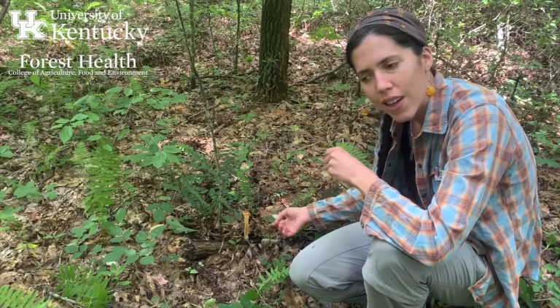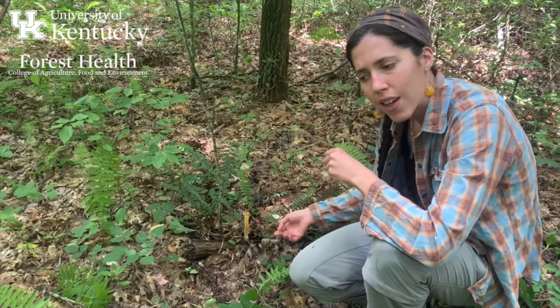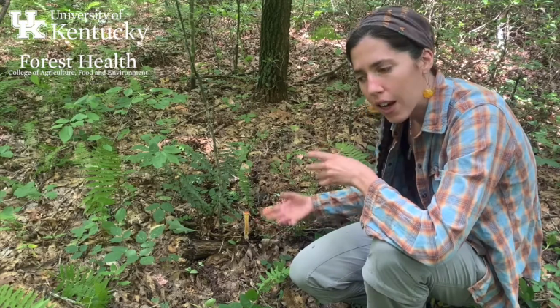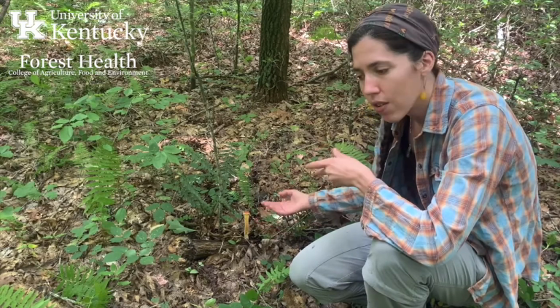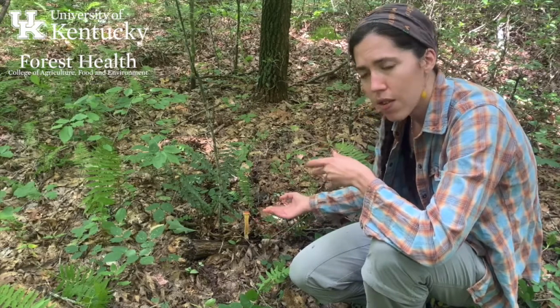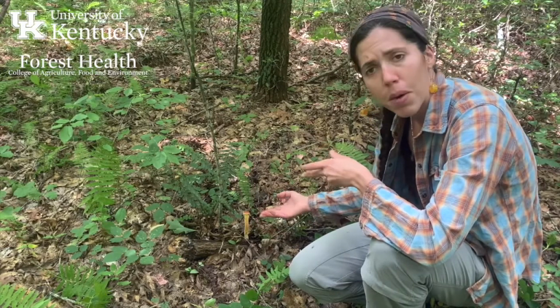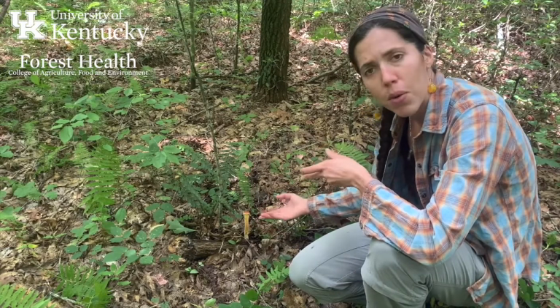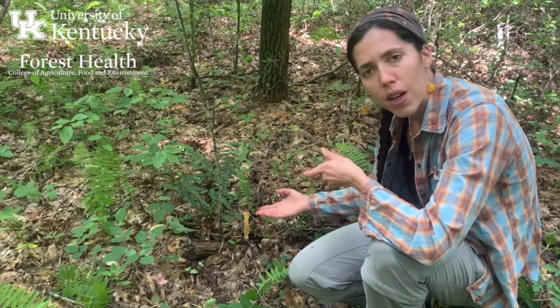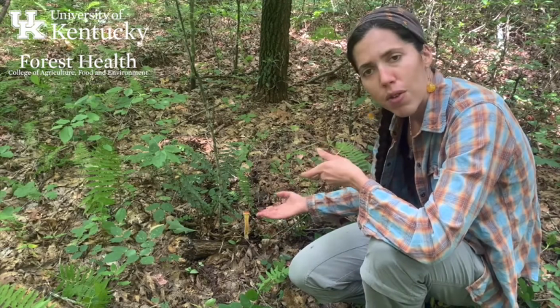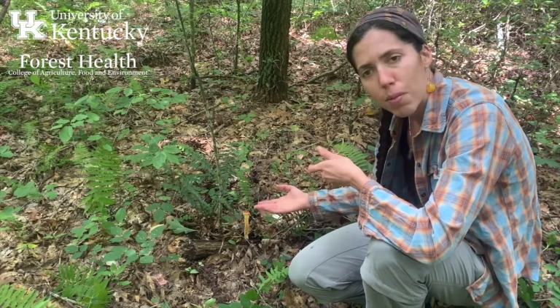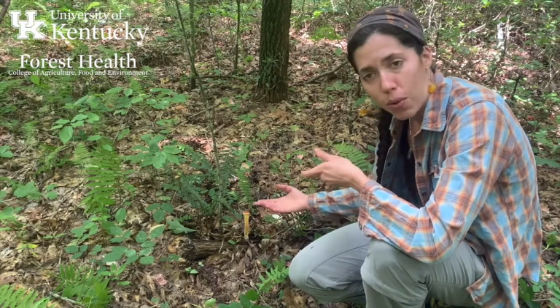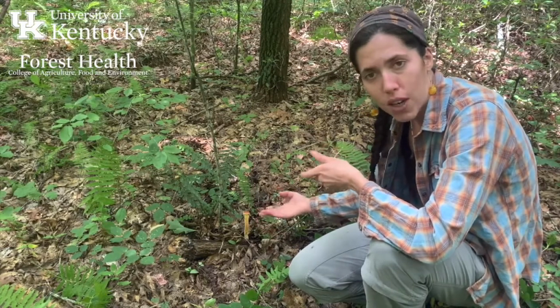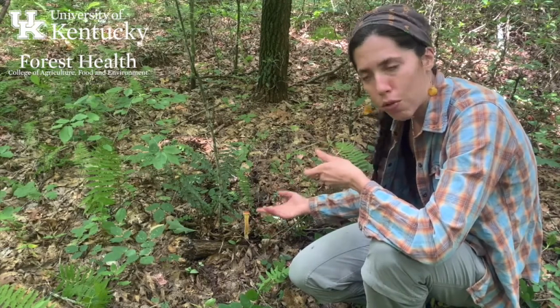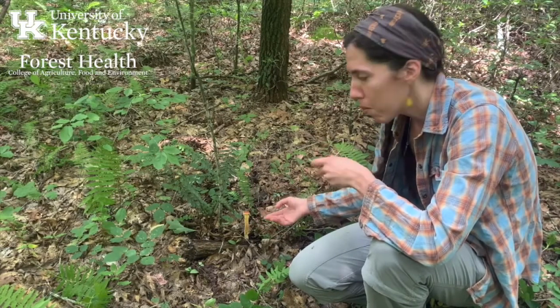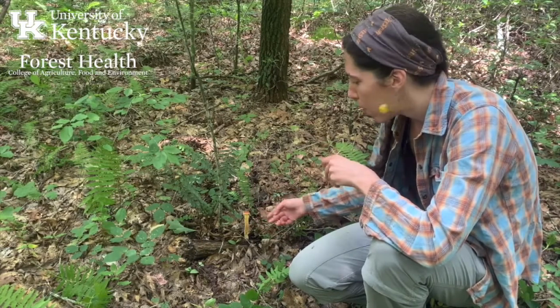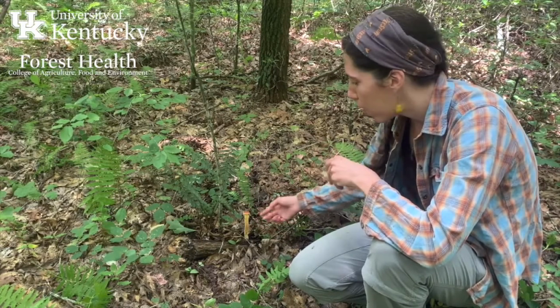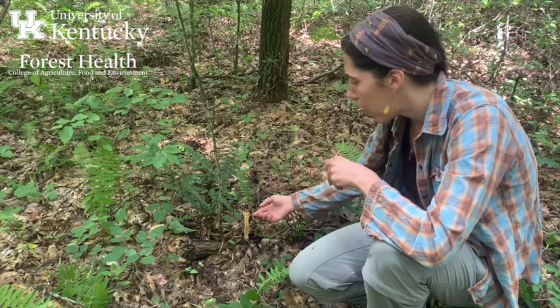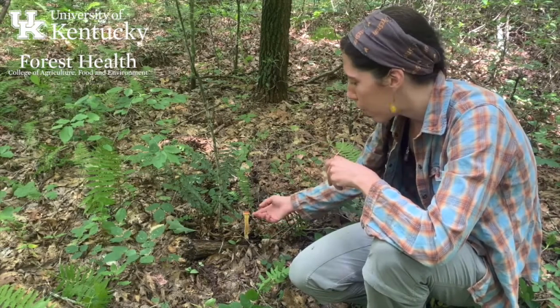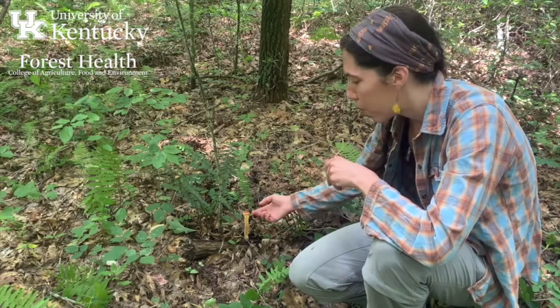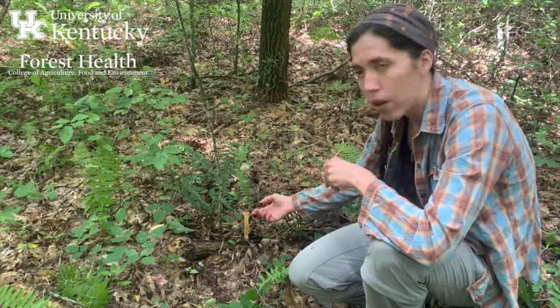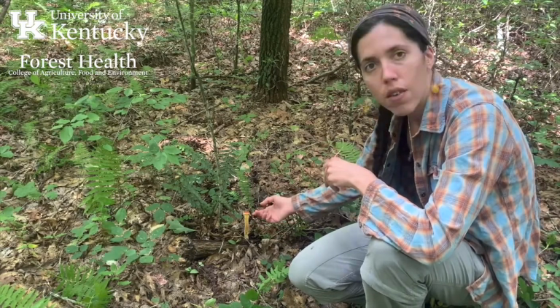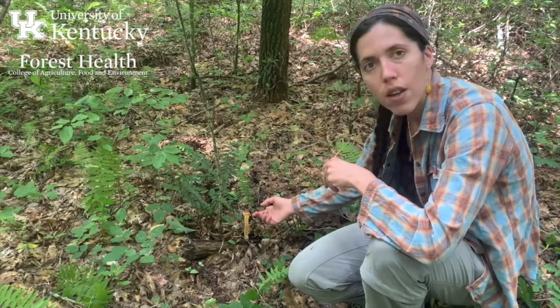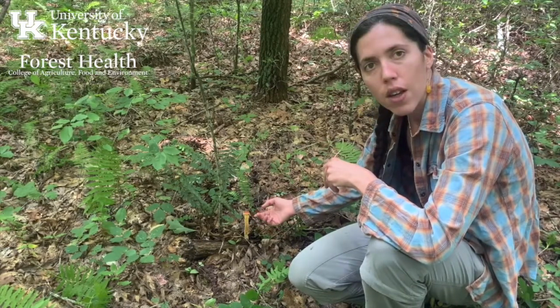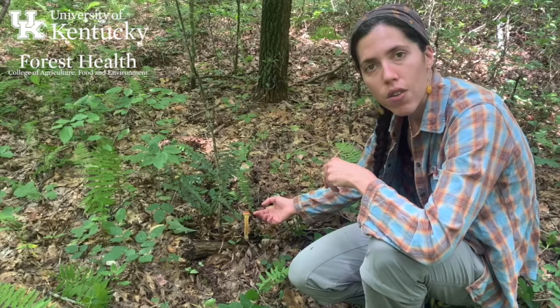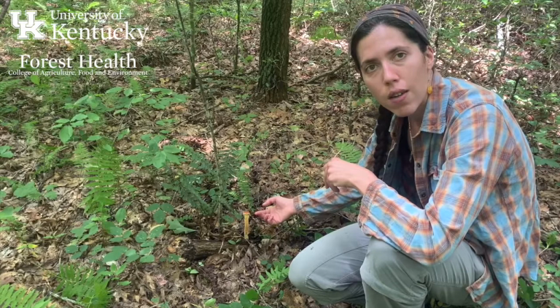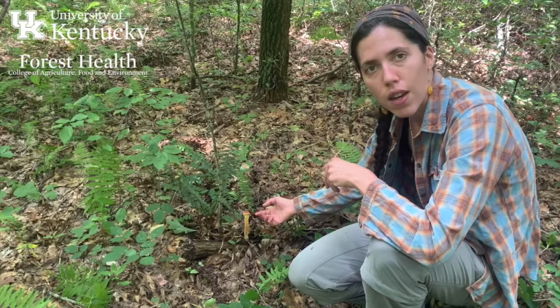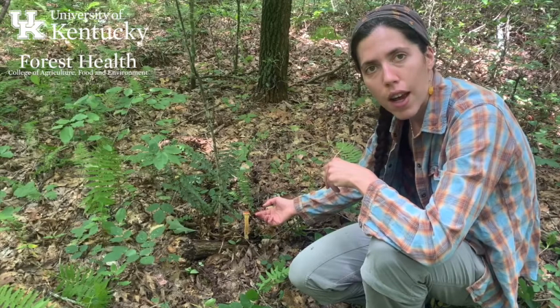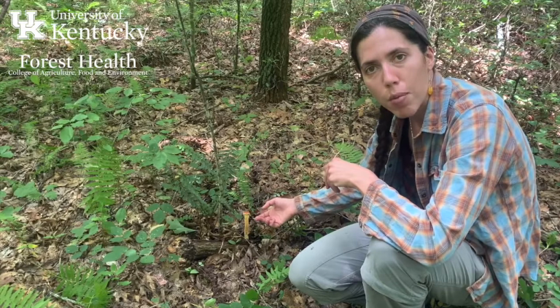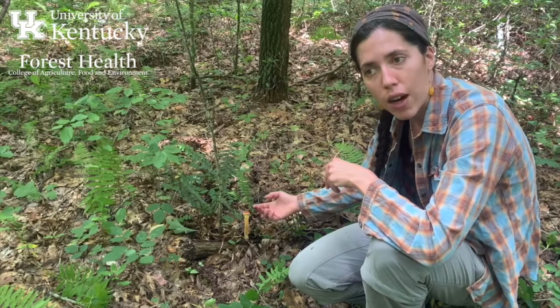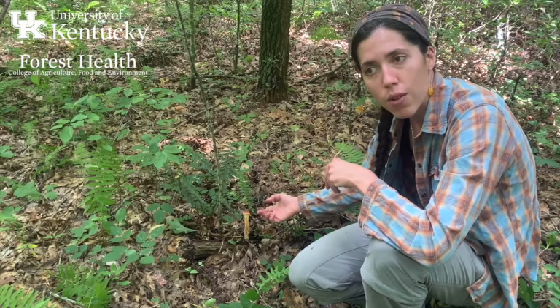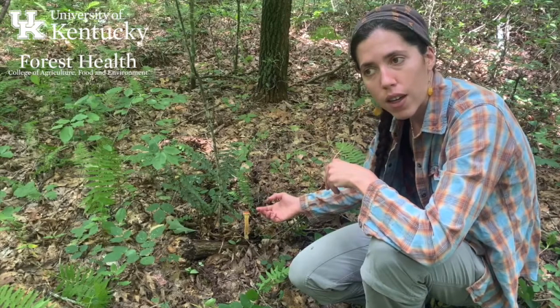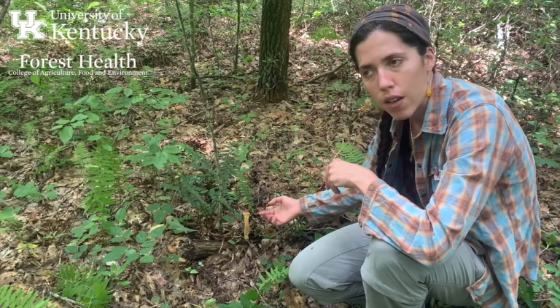As this is a member of the bolete group, it will have pores on the underside of the cap rather than gills.